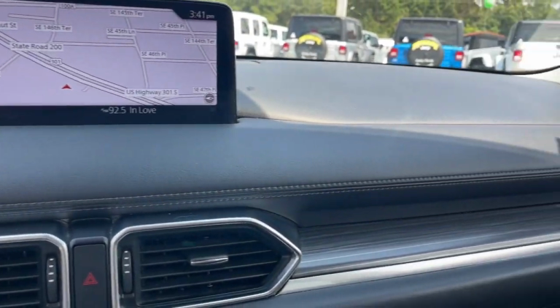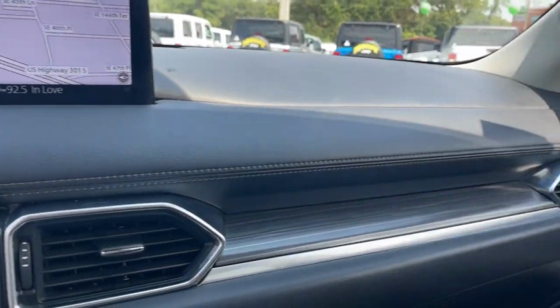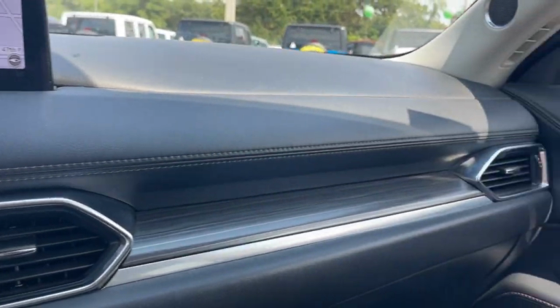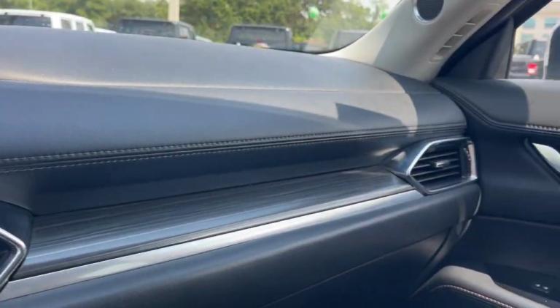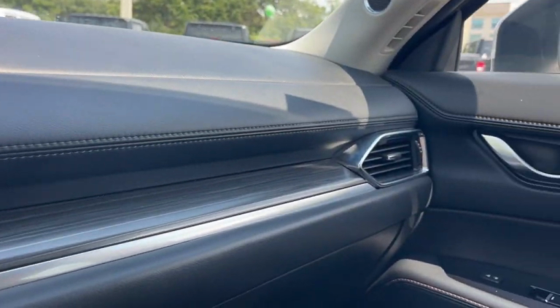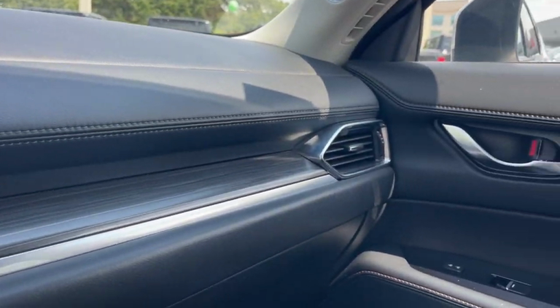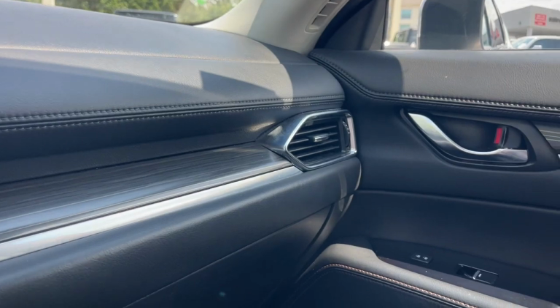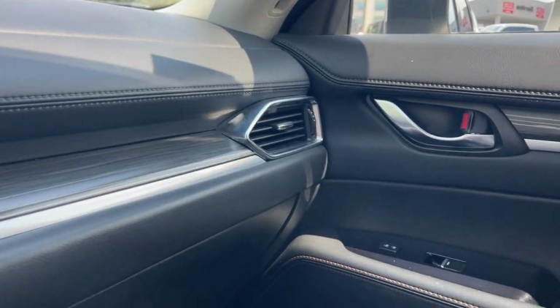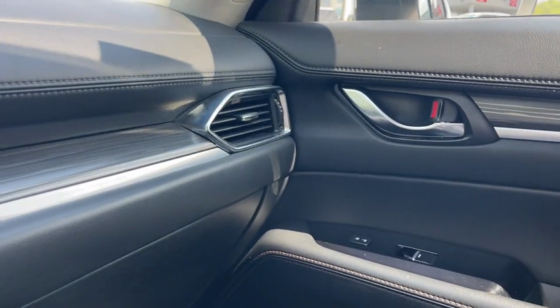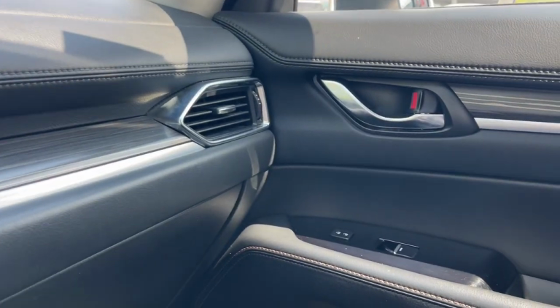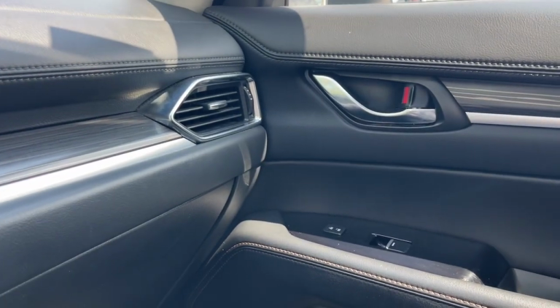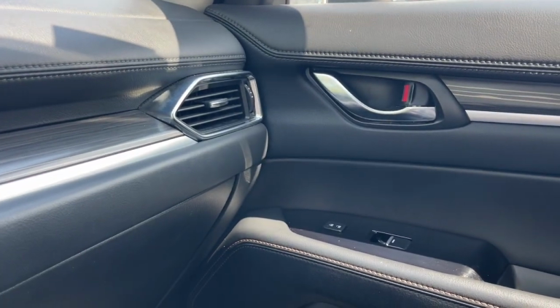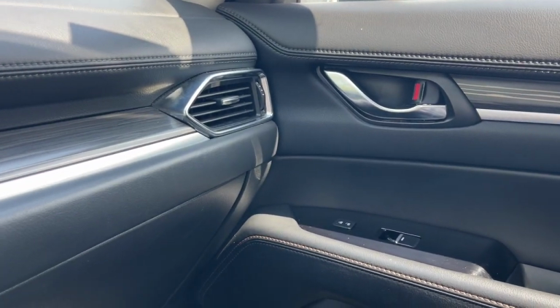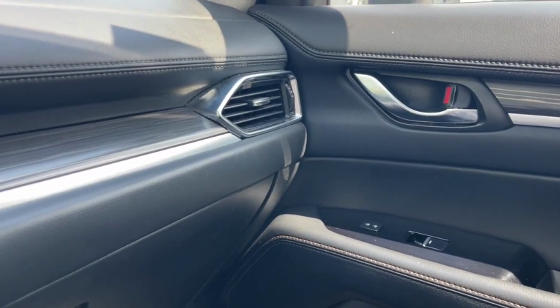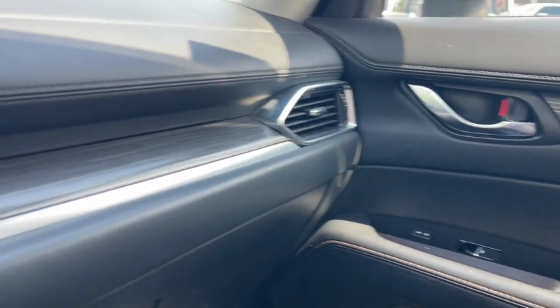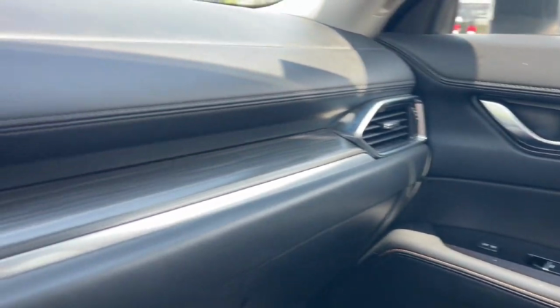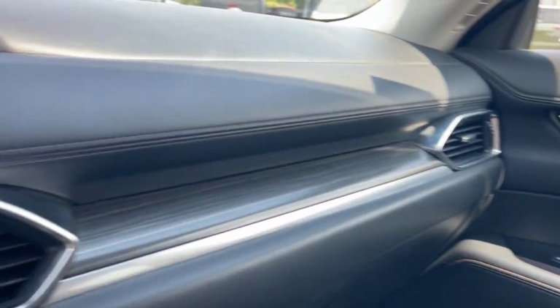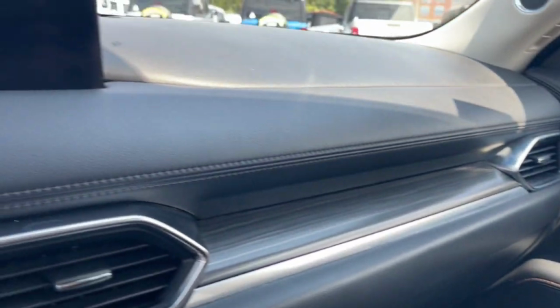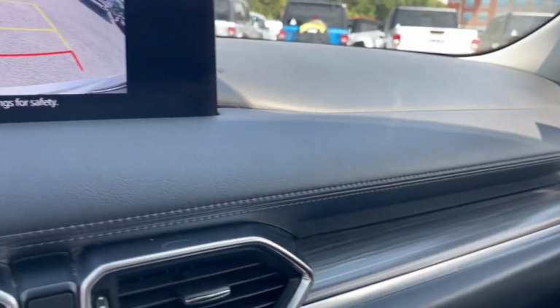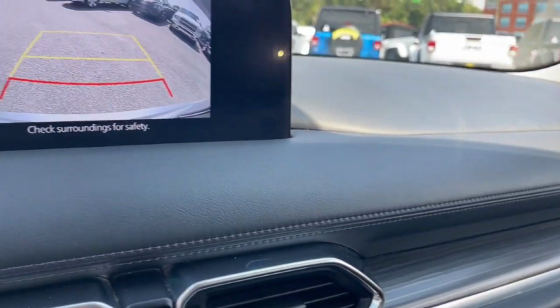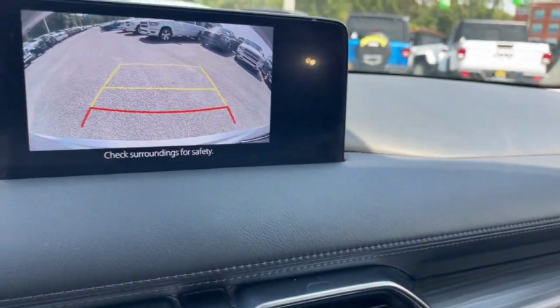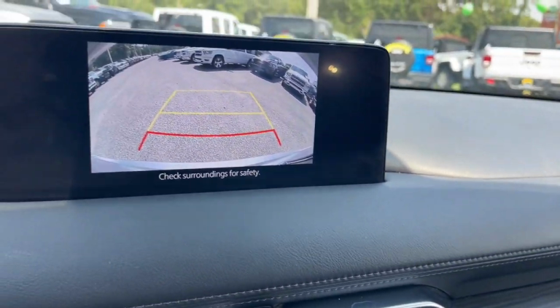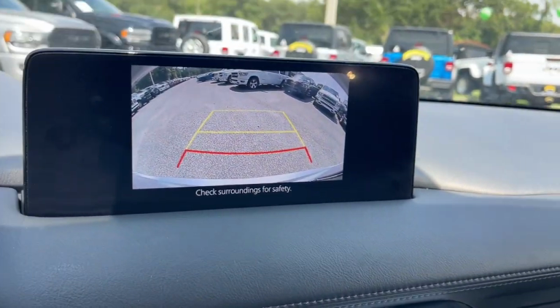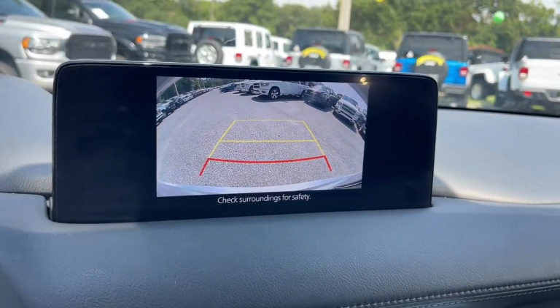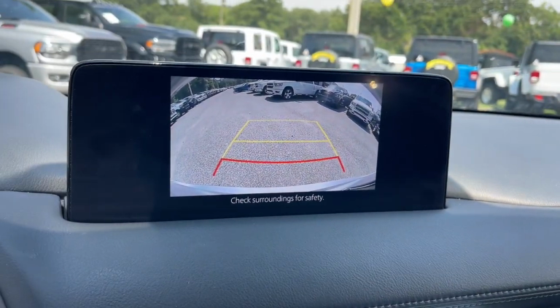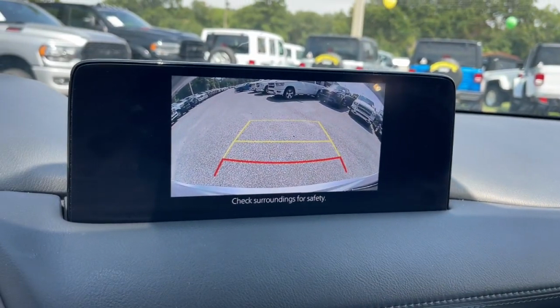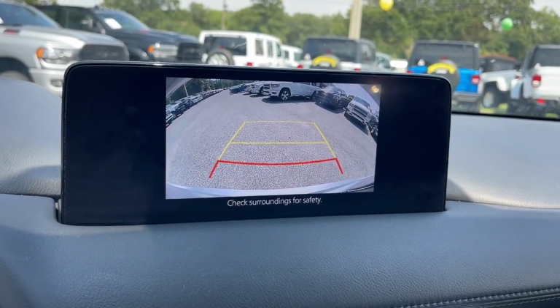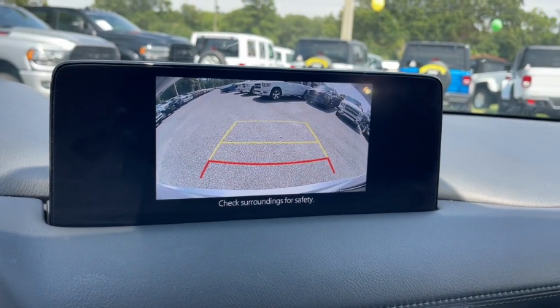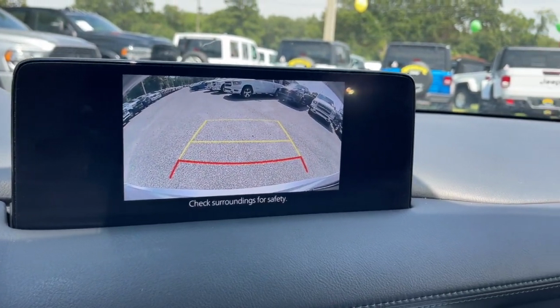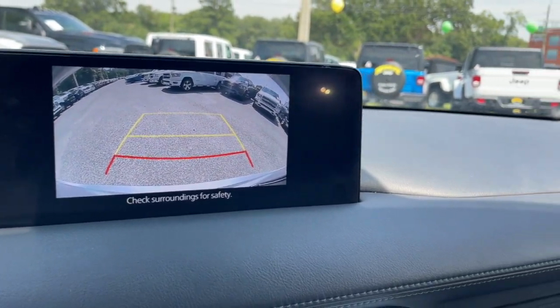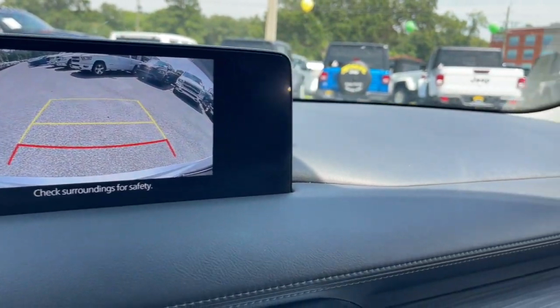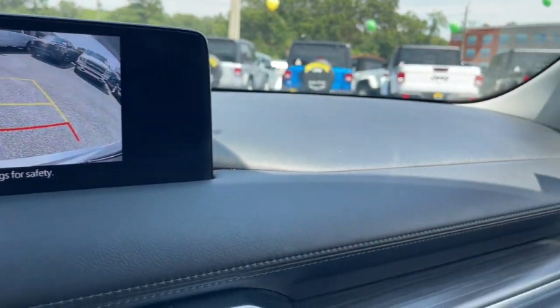Premium sound system, fog lamps, heated mirrors, steering wheel audio controls.